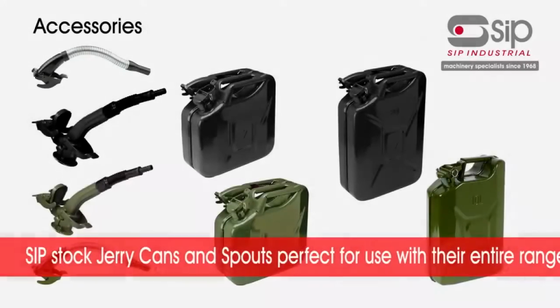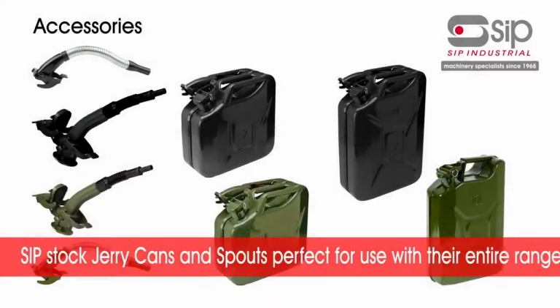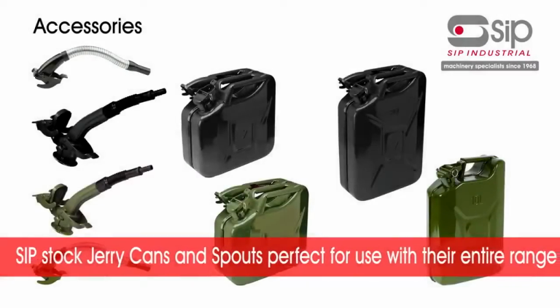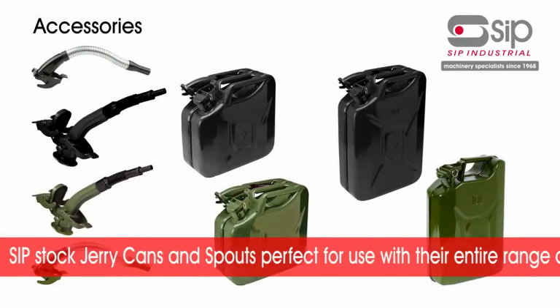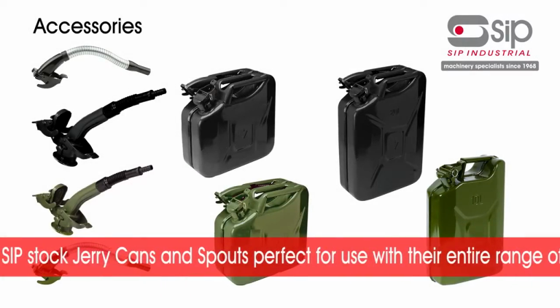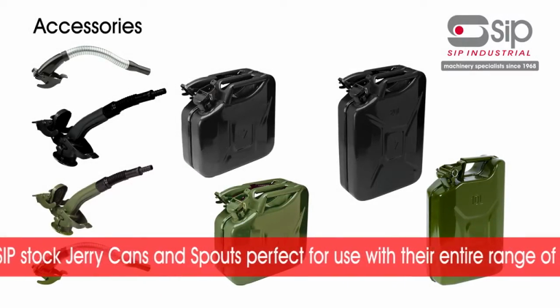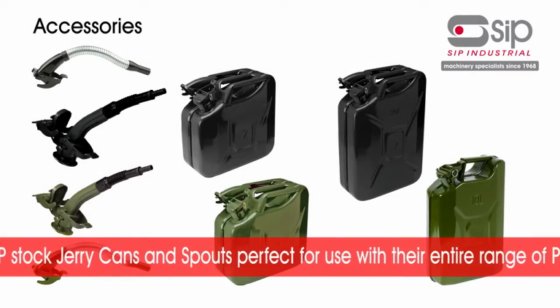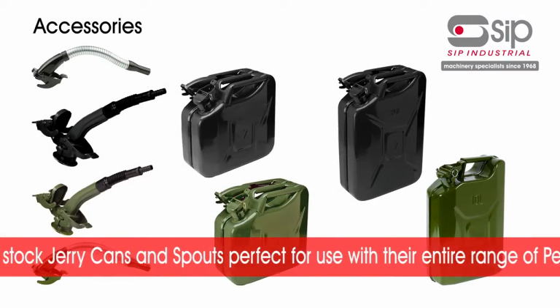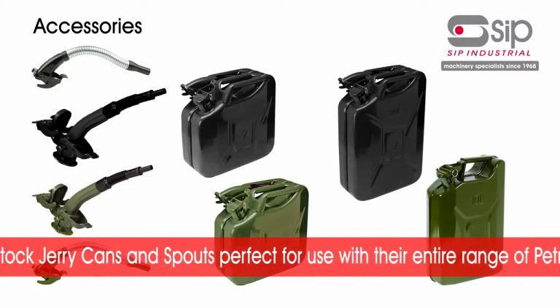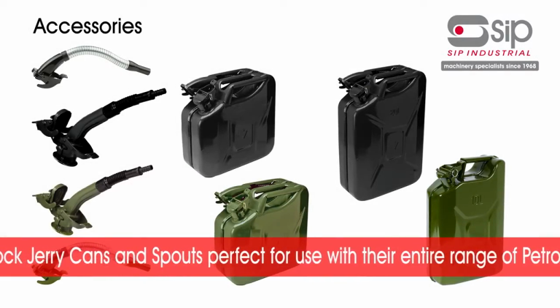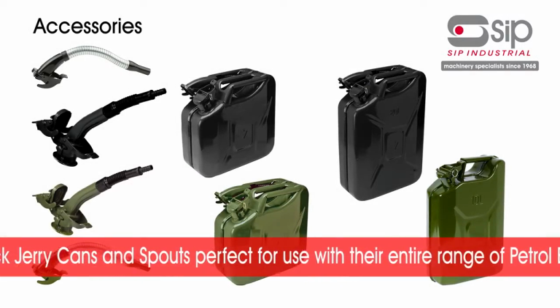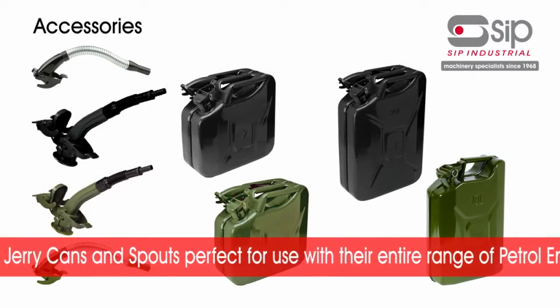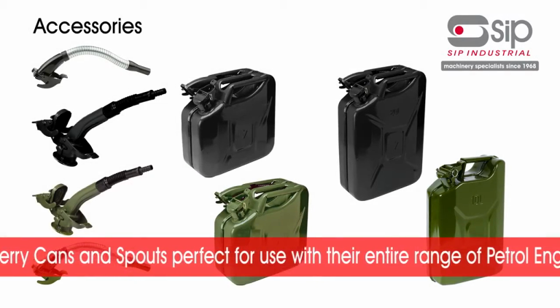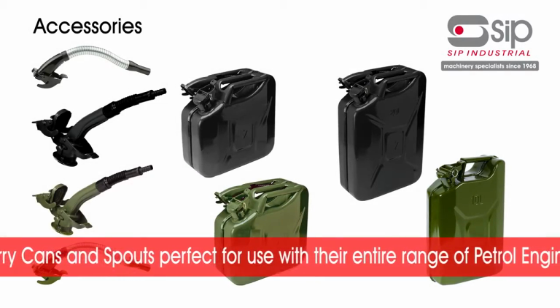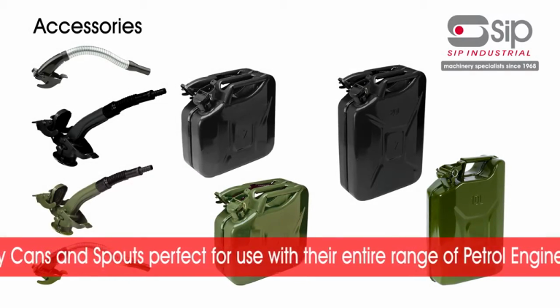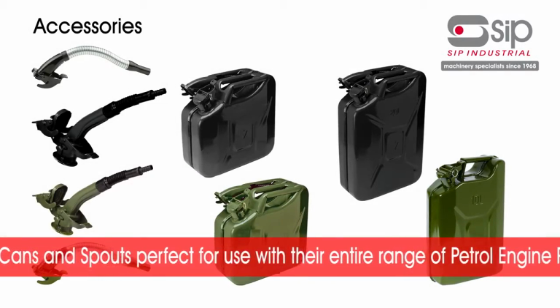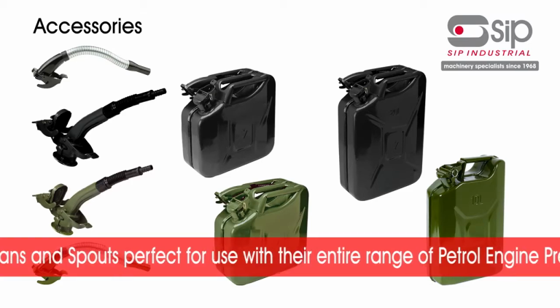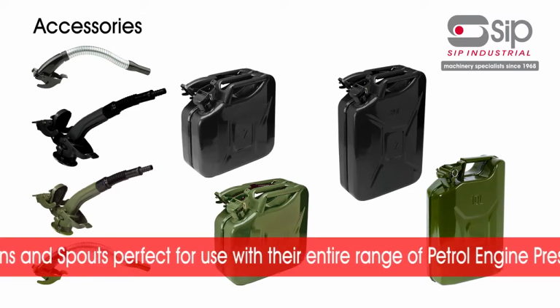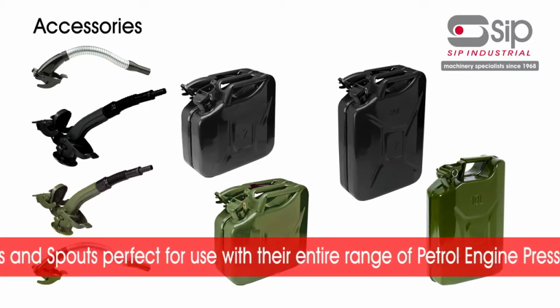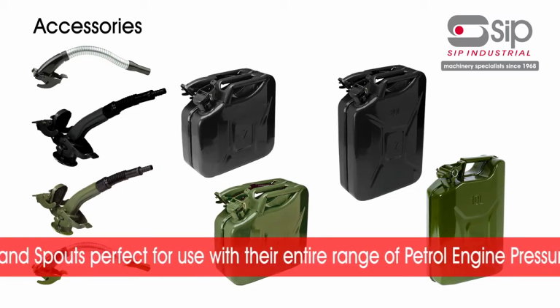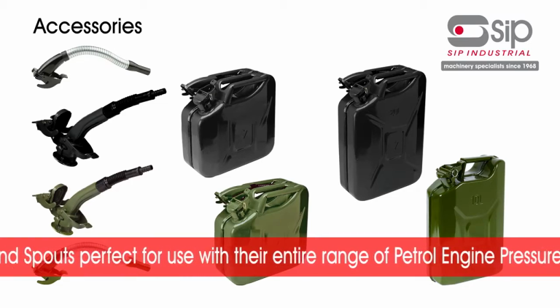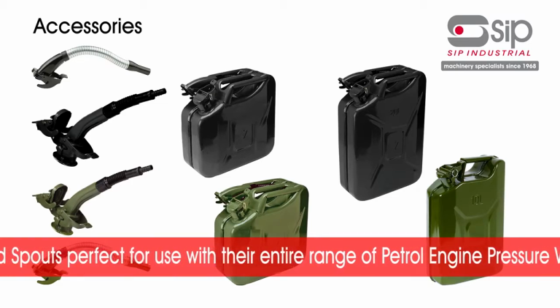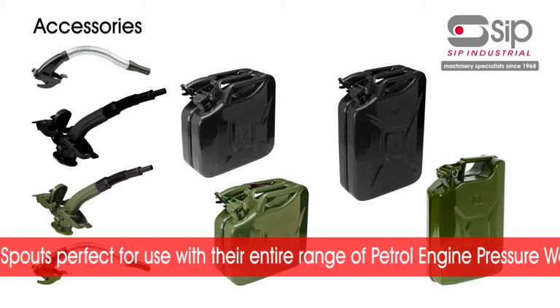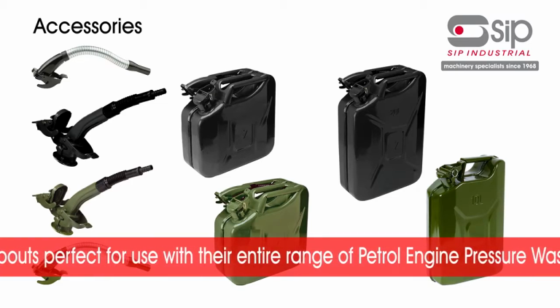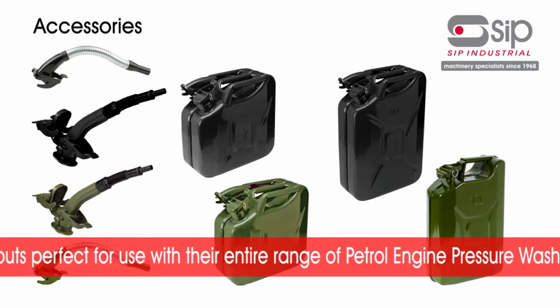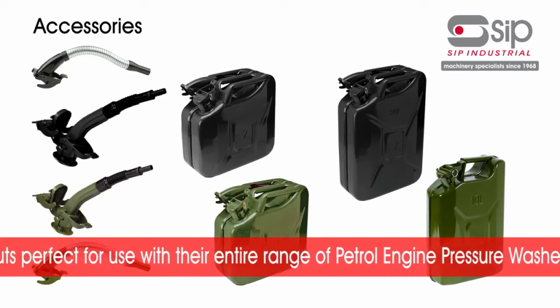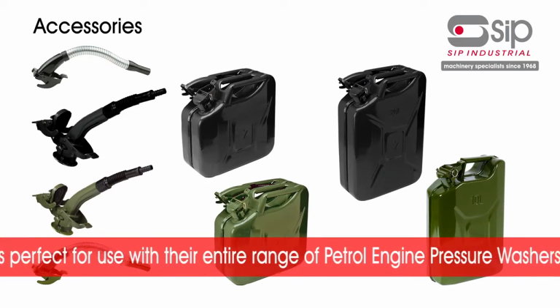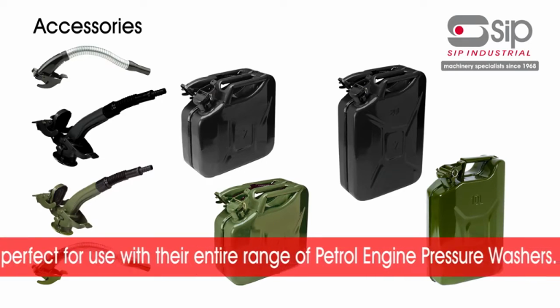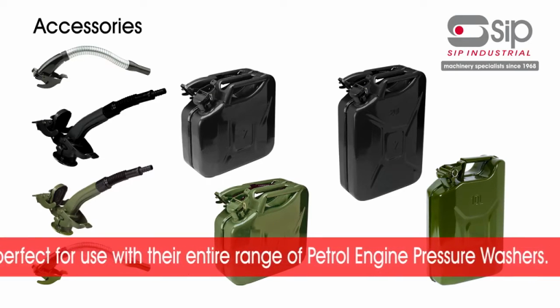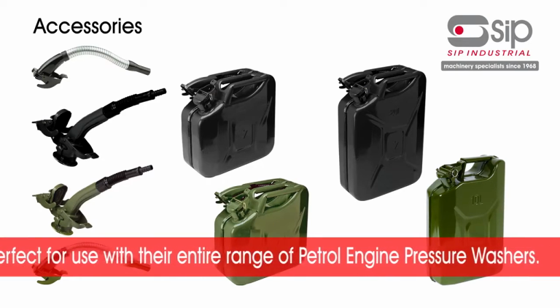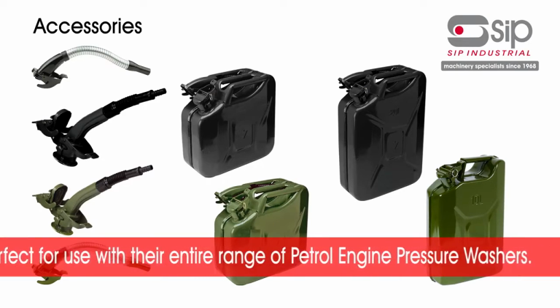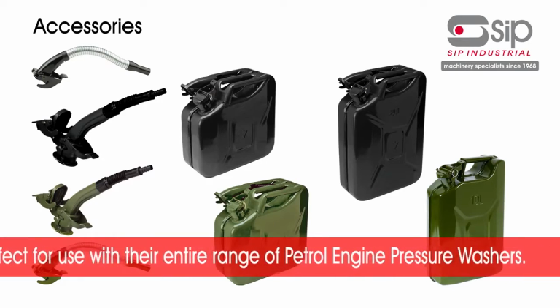SIP stock a range of jerry cans and spouts perfect for use with their petrol engine pressure washers.